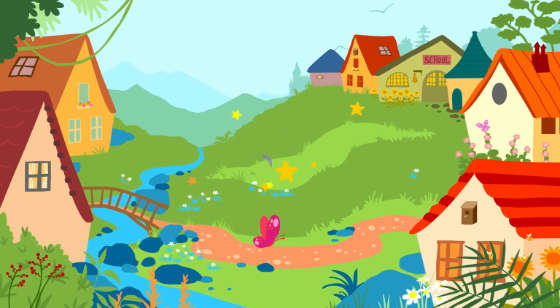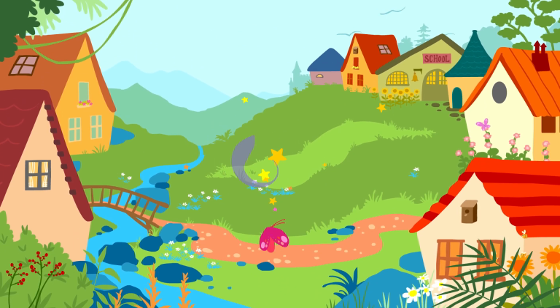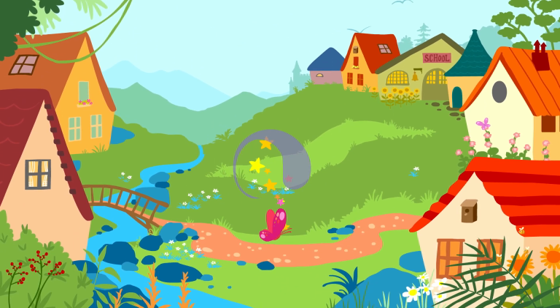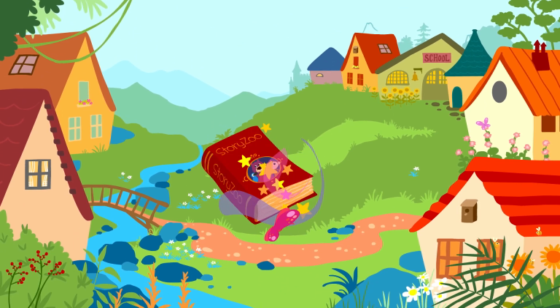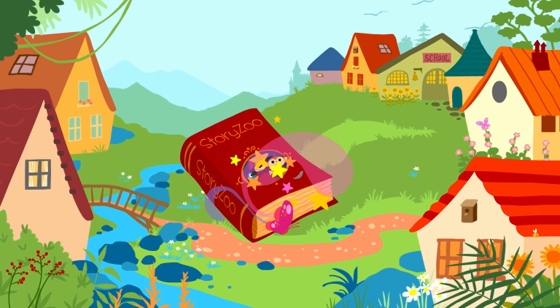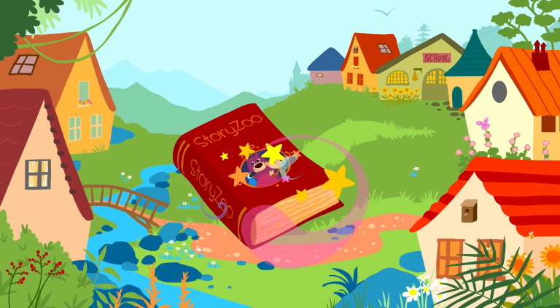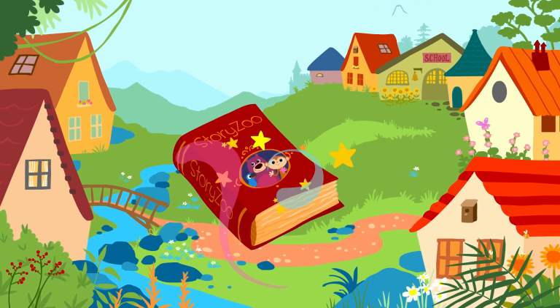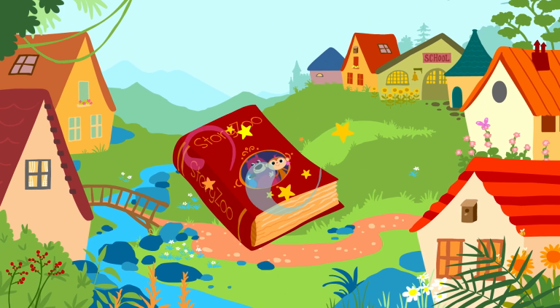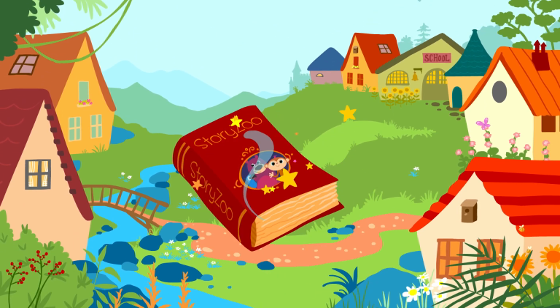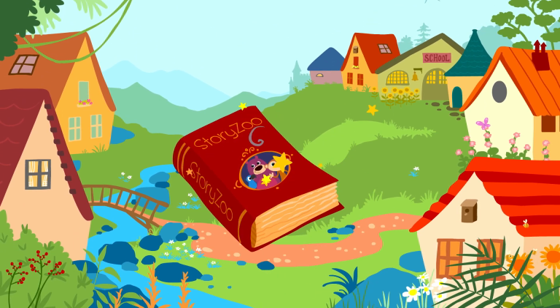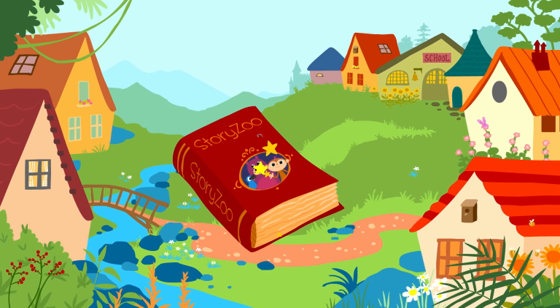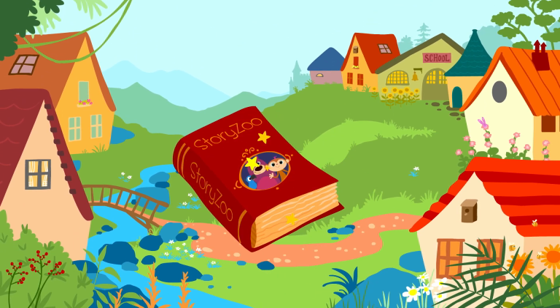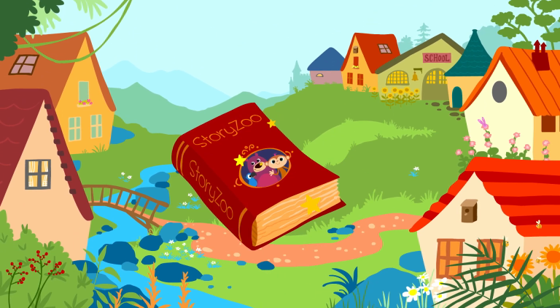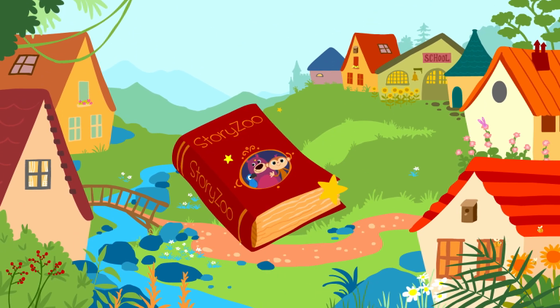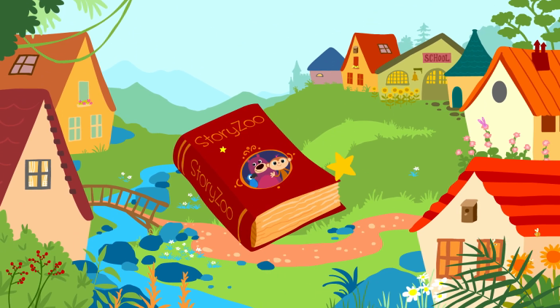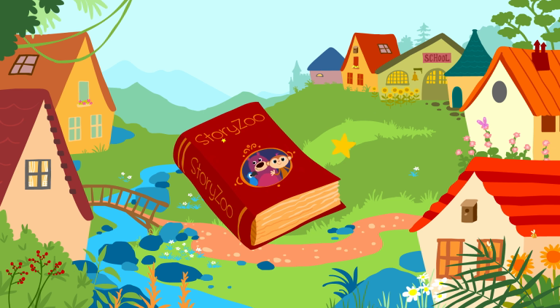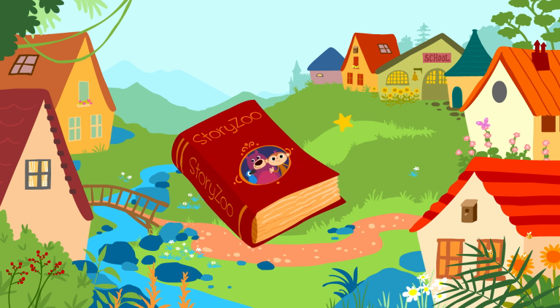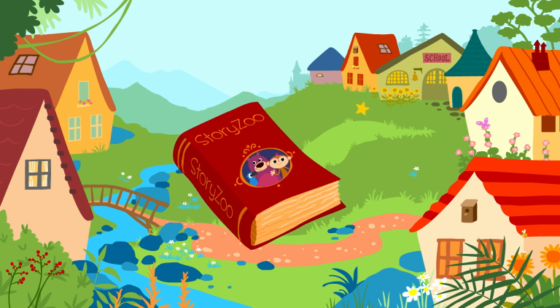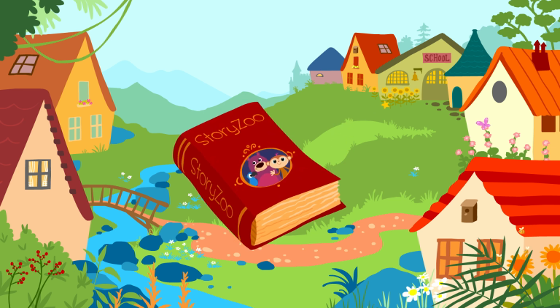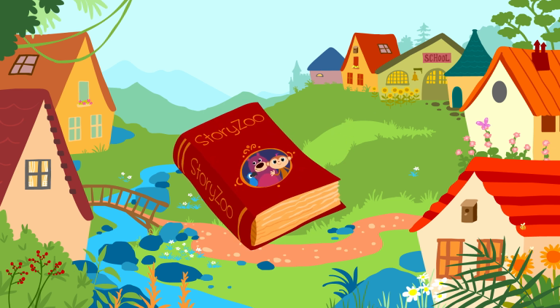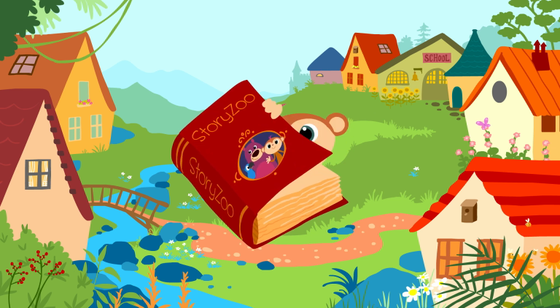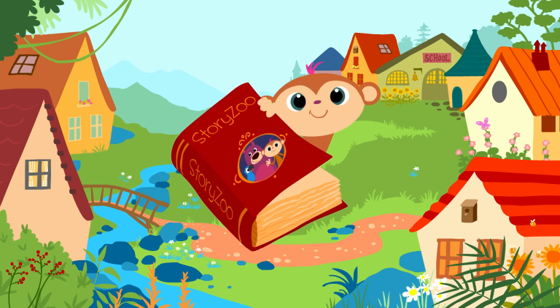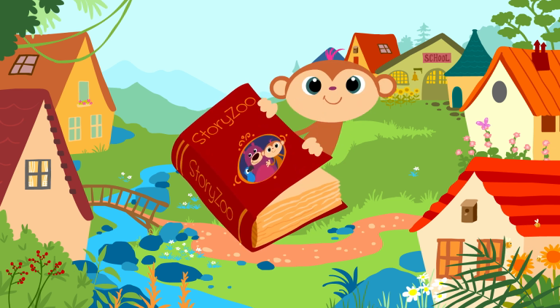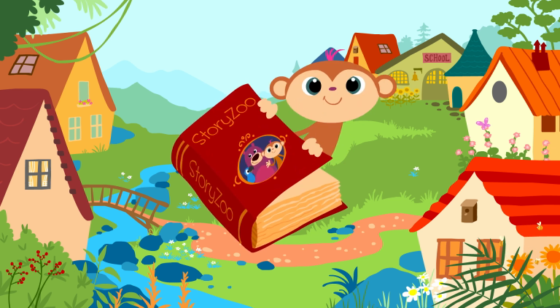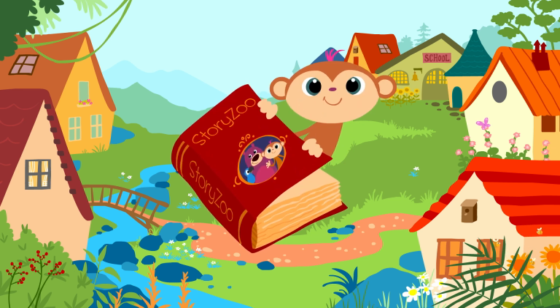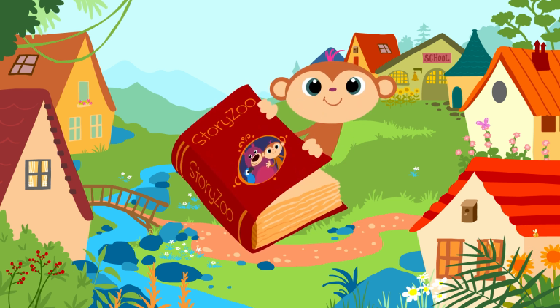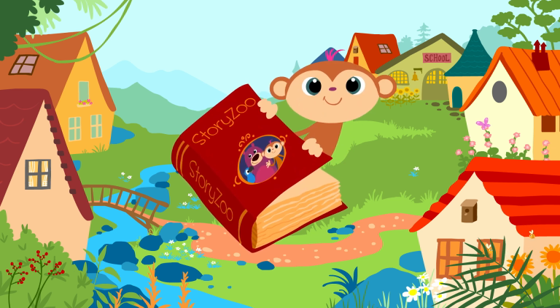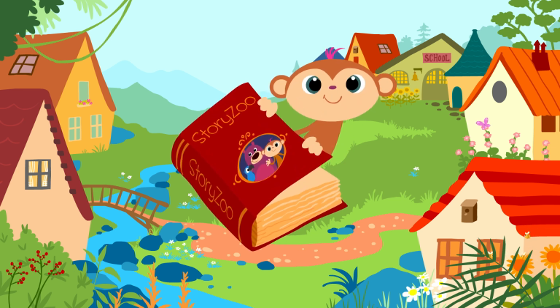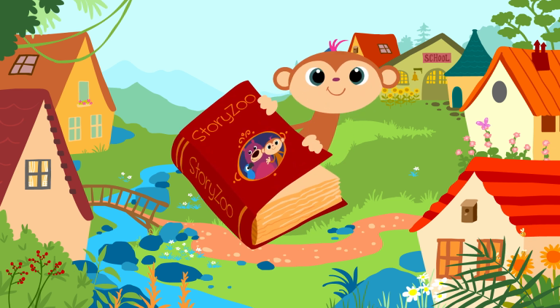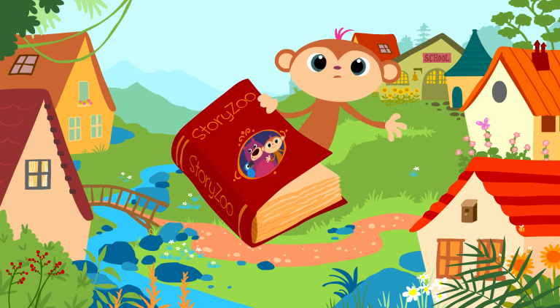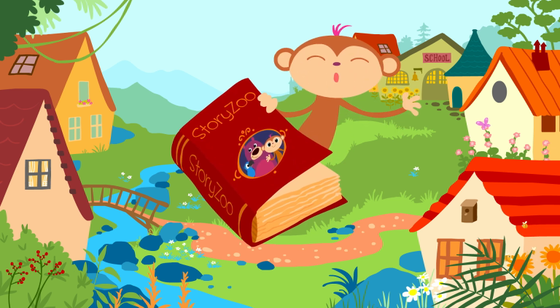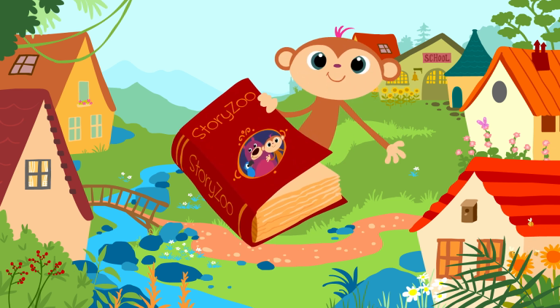Zou Zou Story Zoo, peek-a-boo, peek-a-boo! Hi!